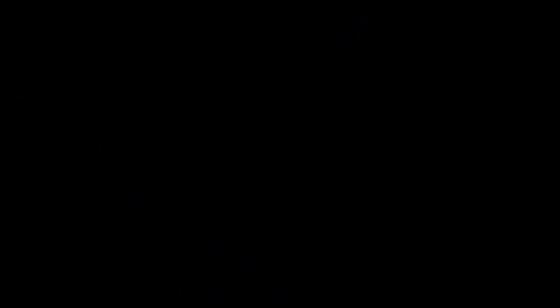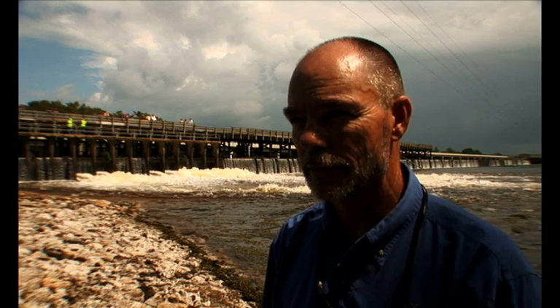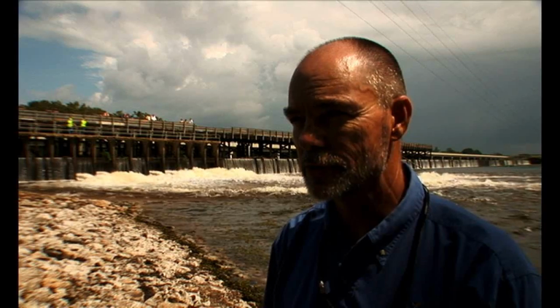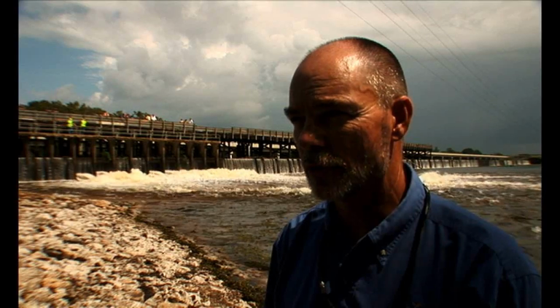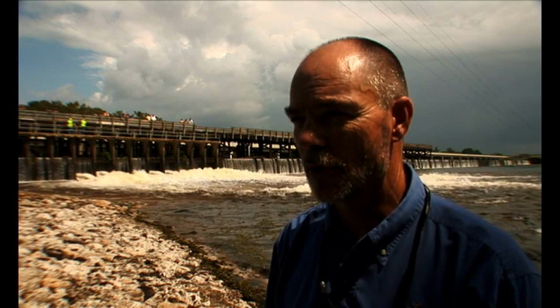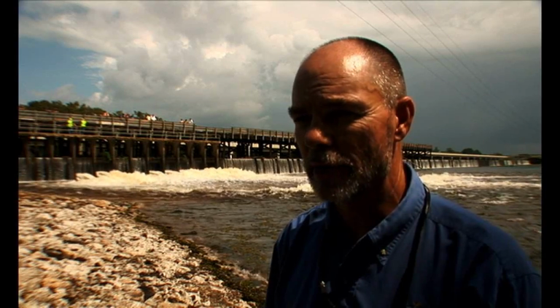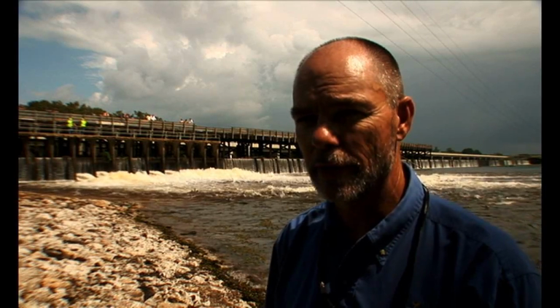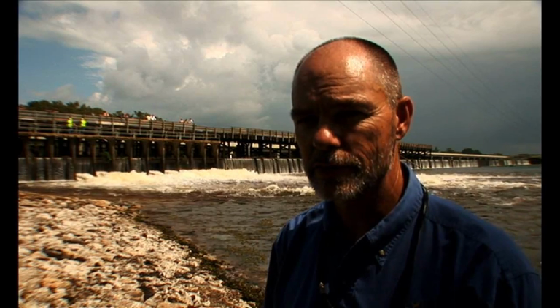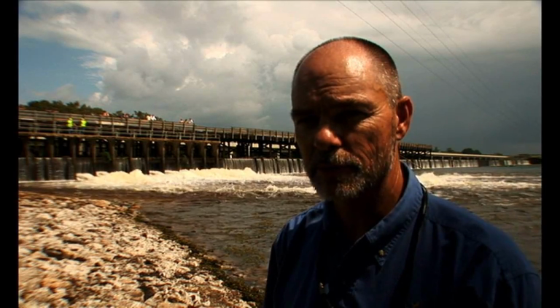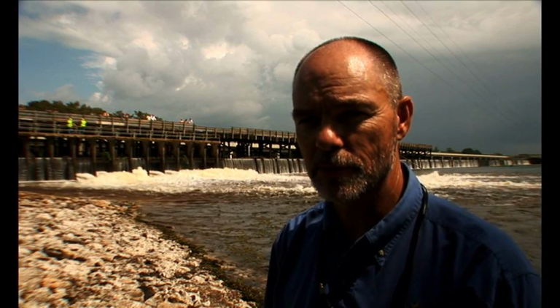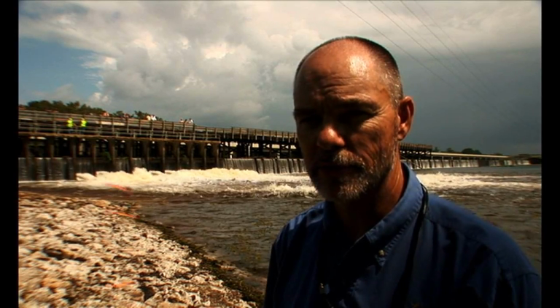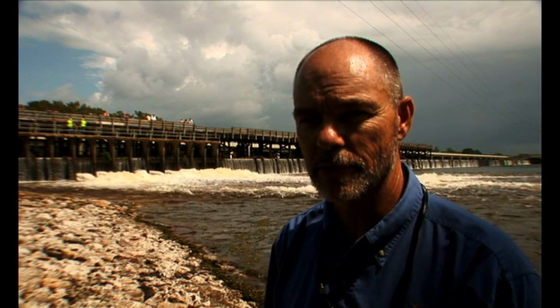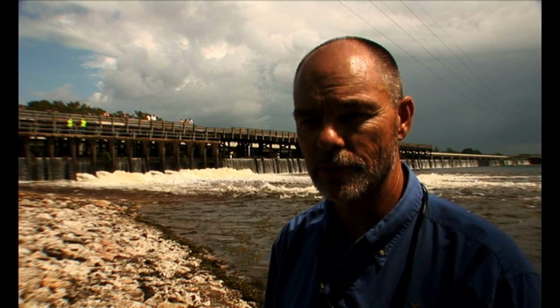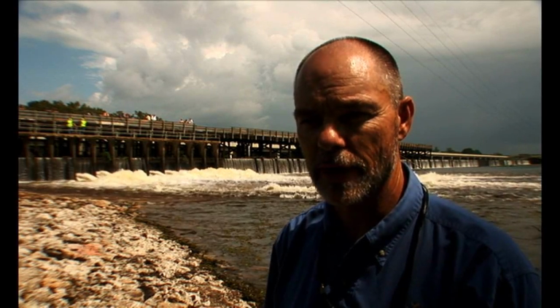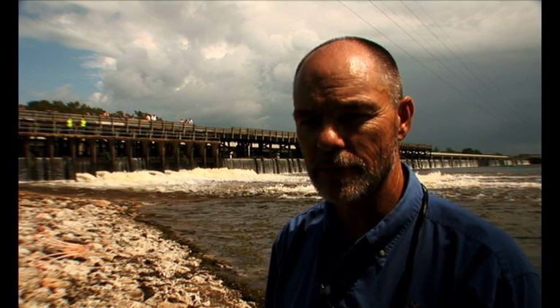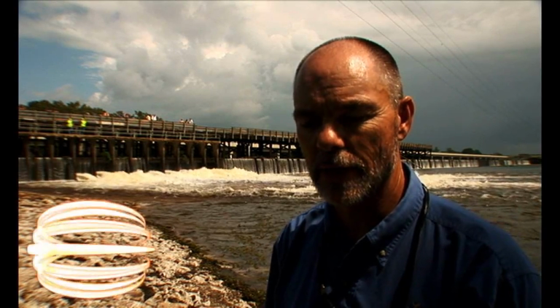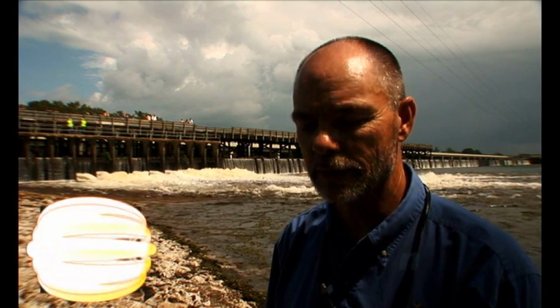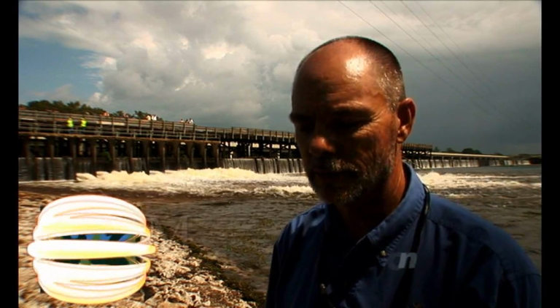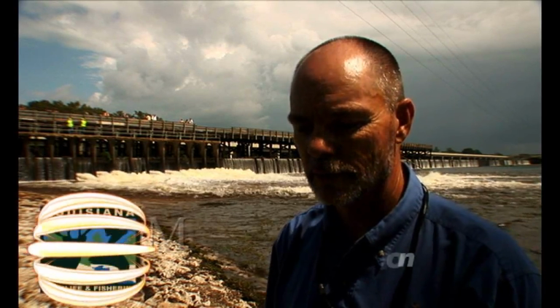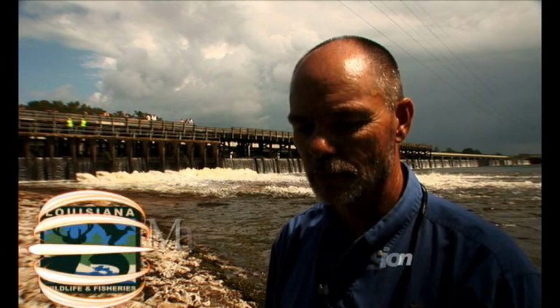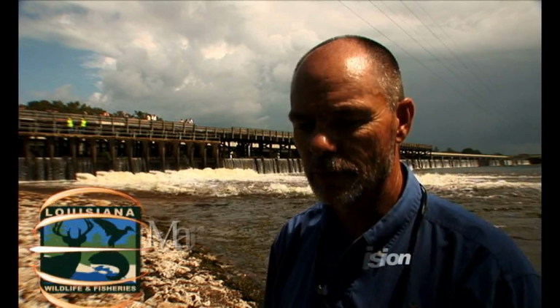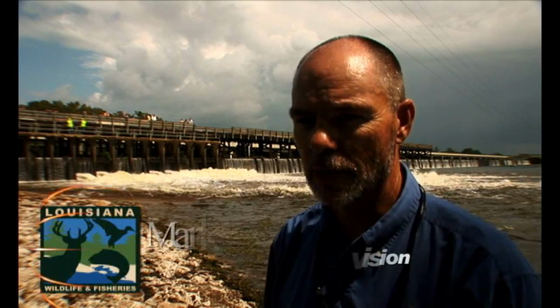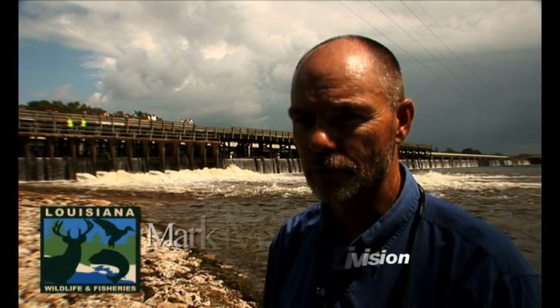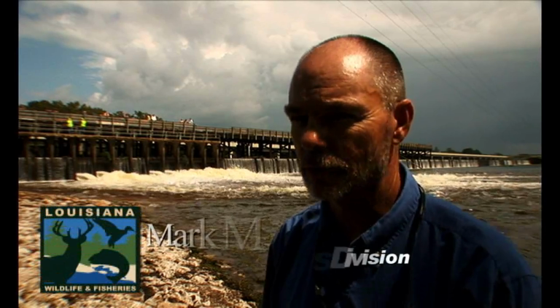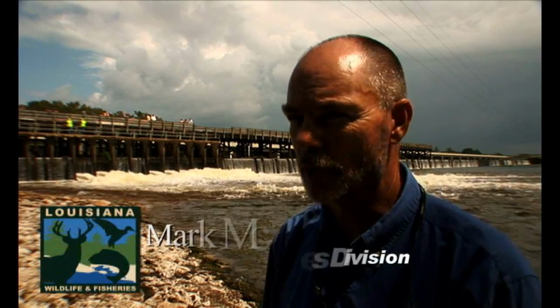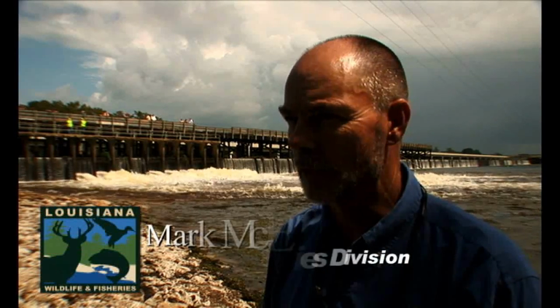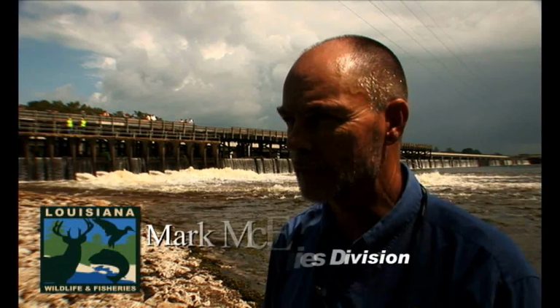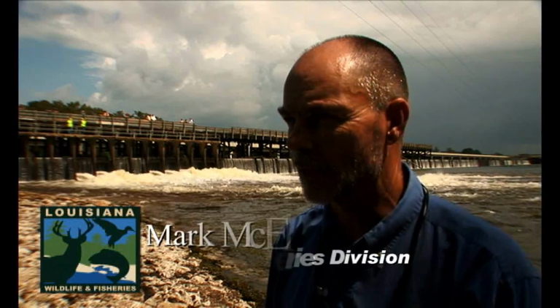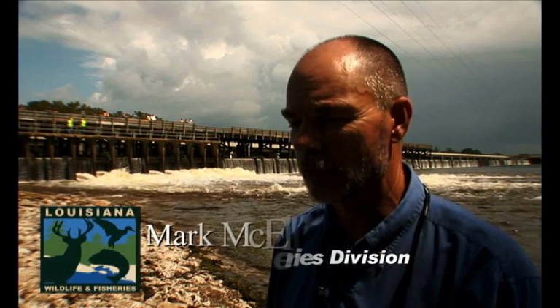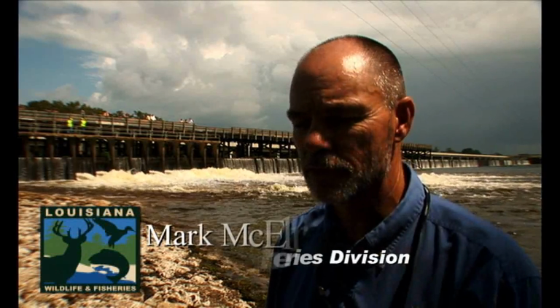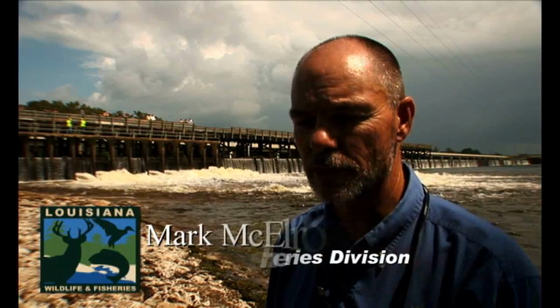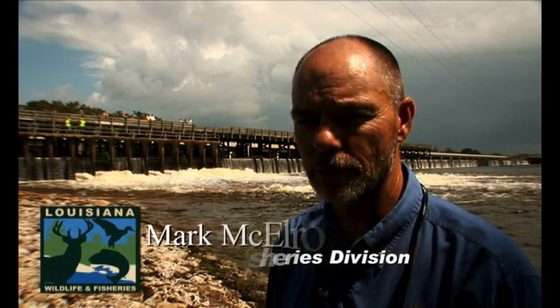This is our drawdown date, September 16, 2009. We're drawing the lake down, Lake Bistoneau.